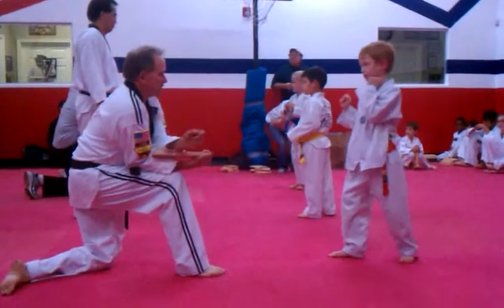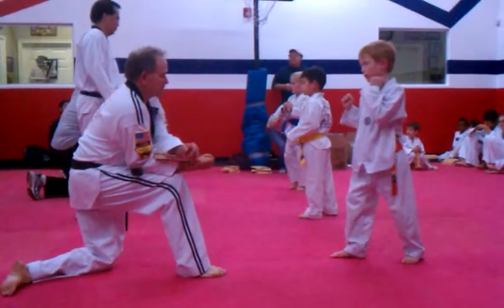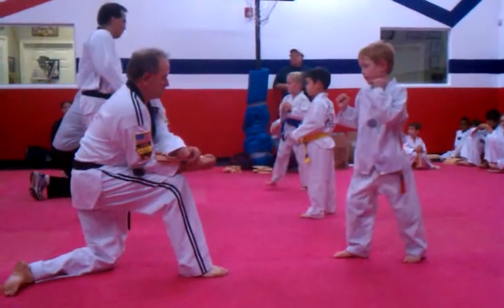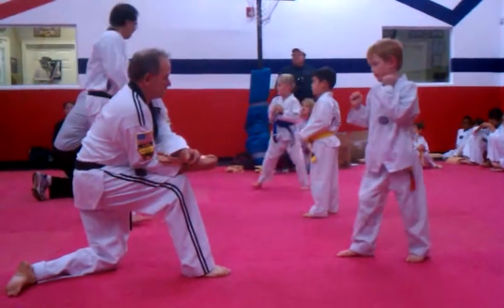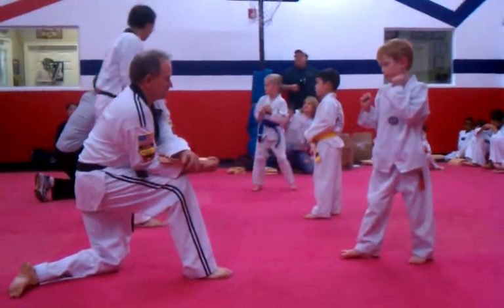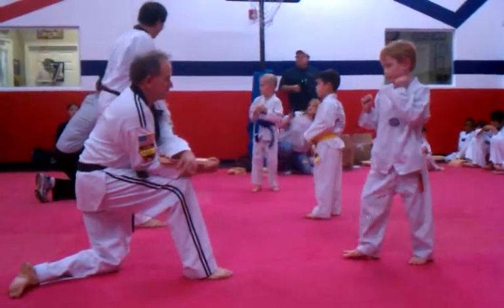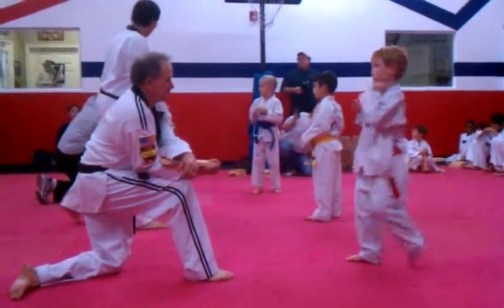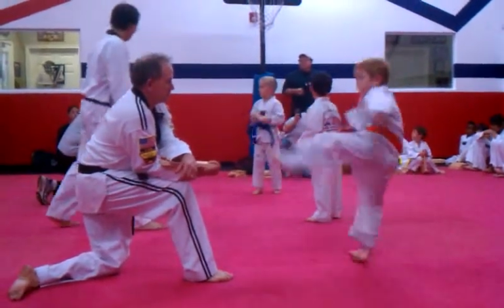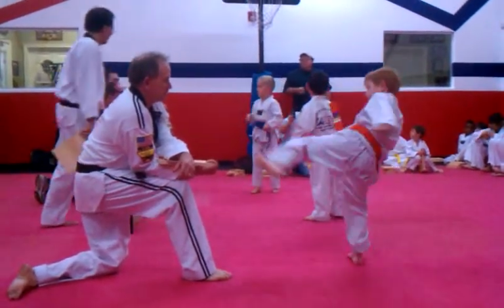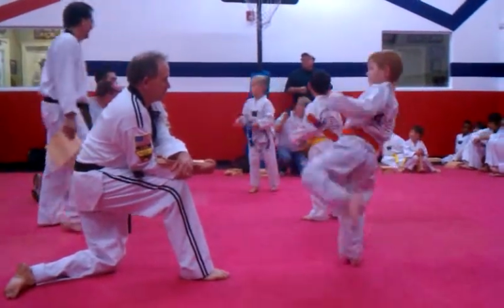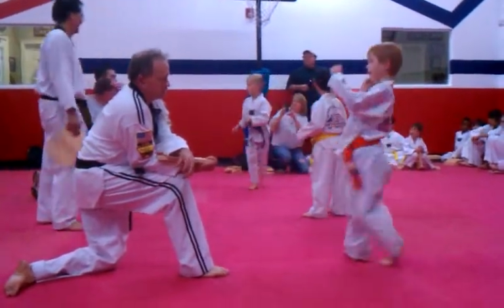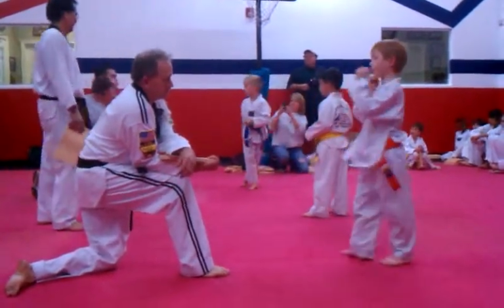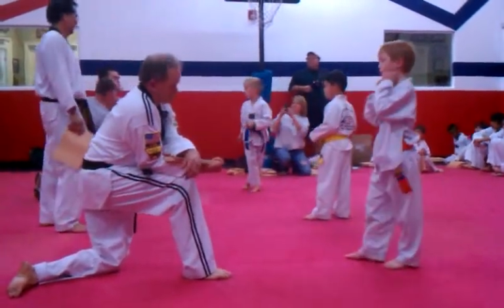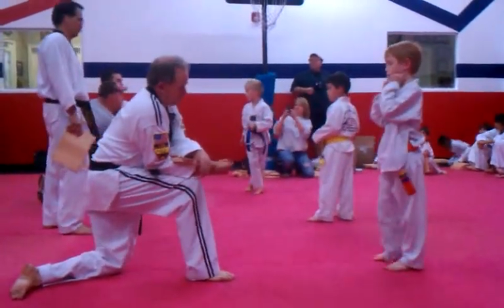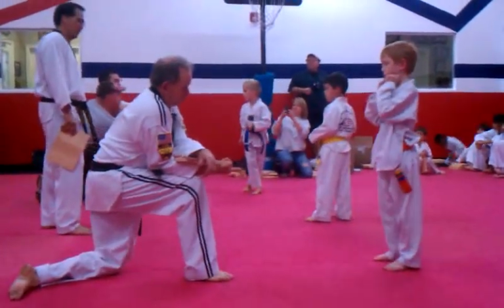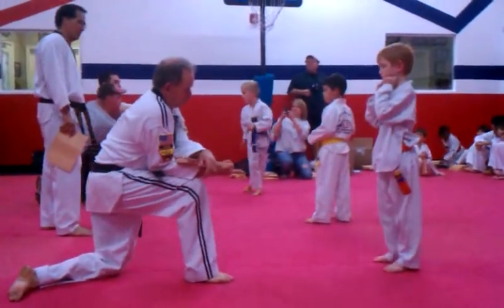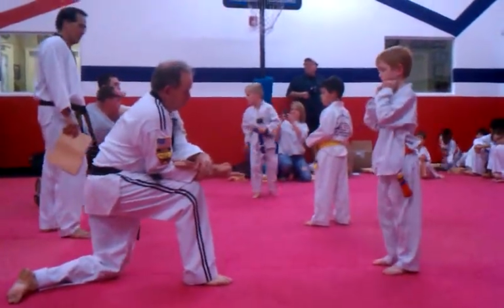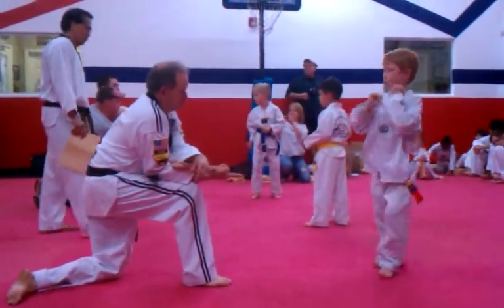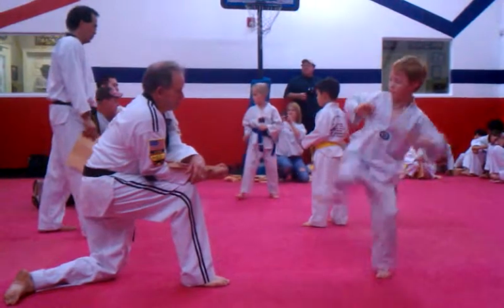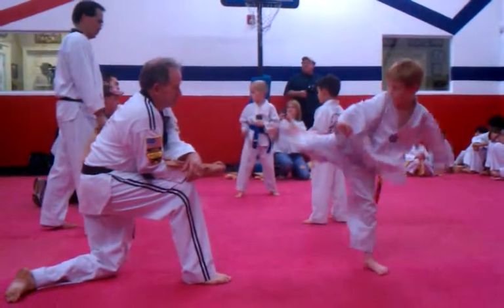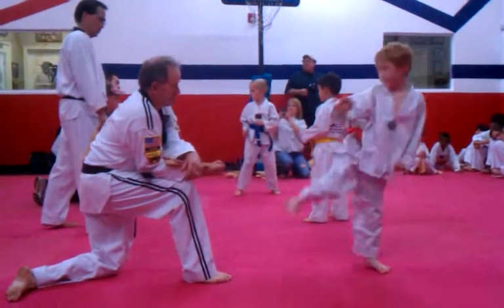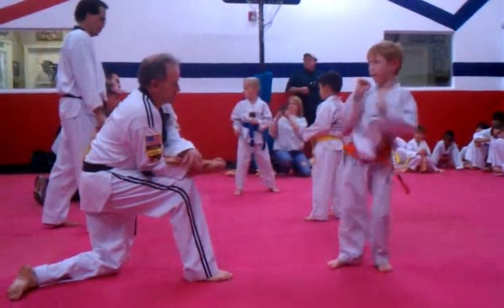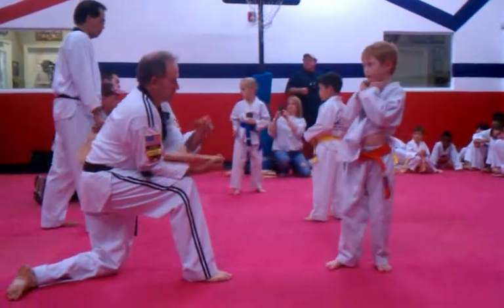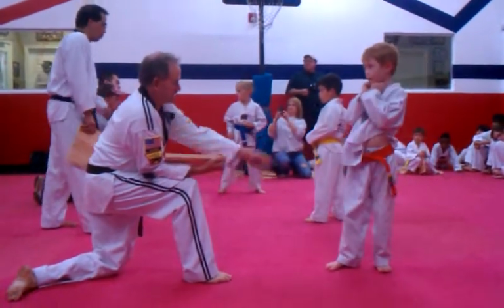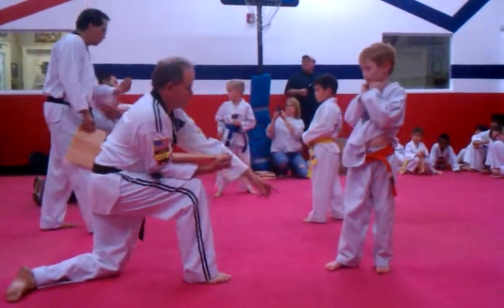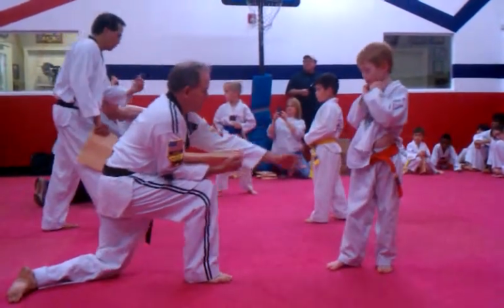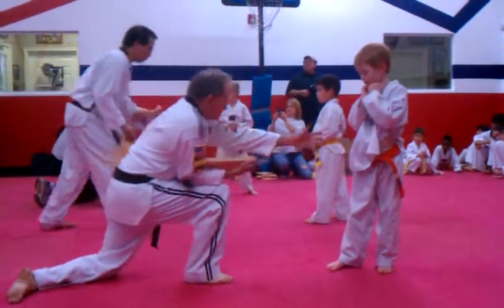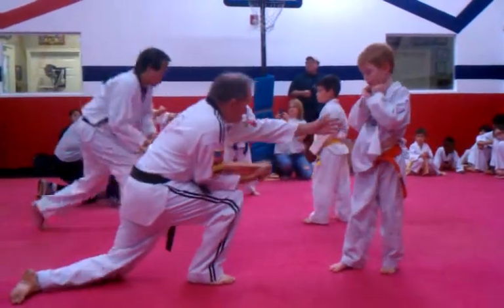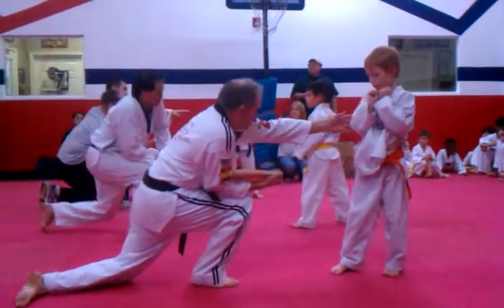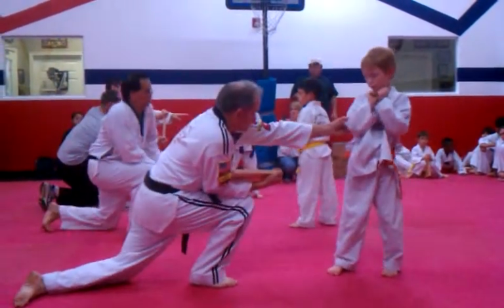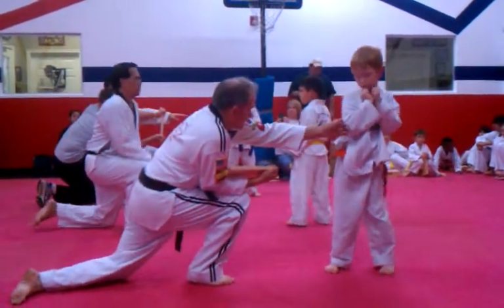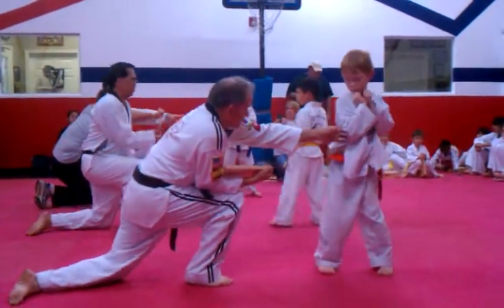Off the front leg. No, no, not the left. Right leg. Keep it in front of you. Turn it over to that leg.